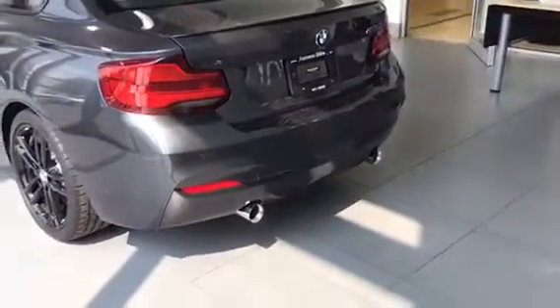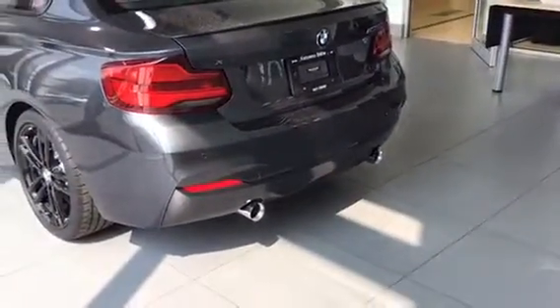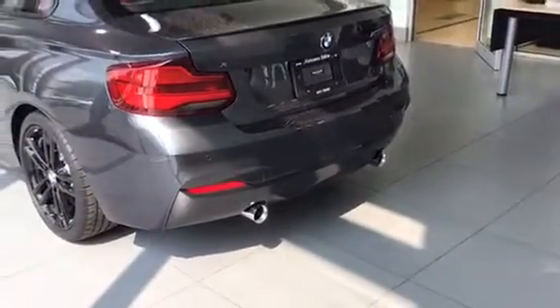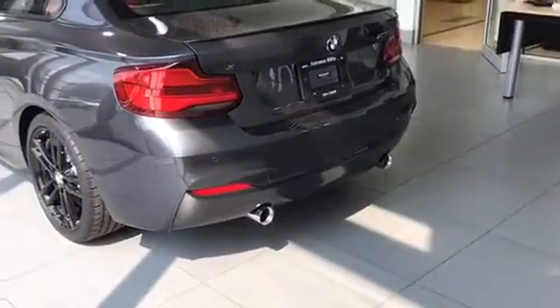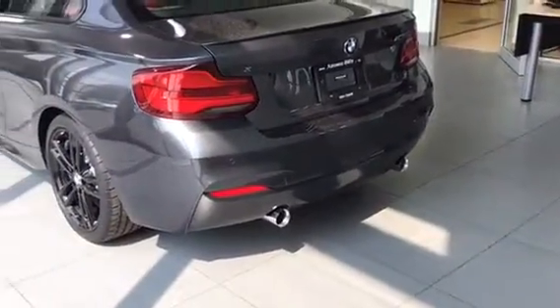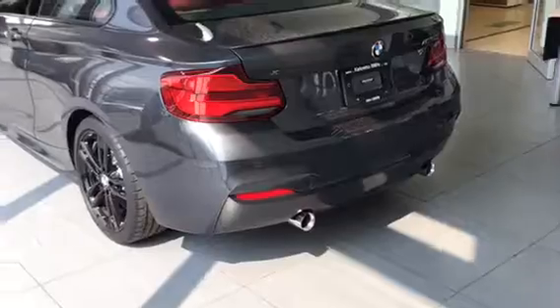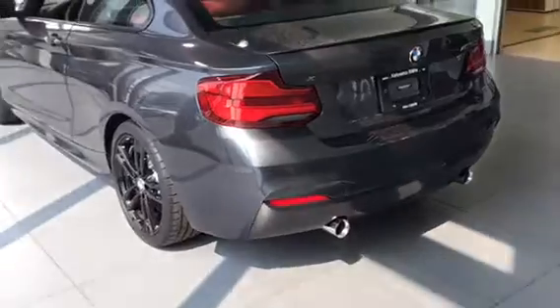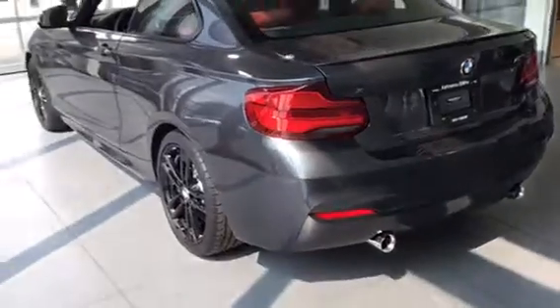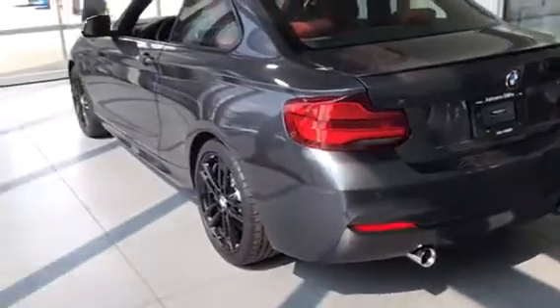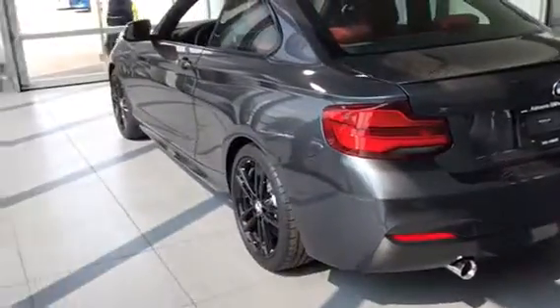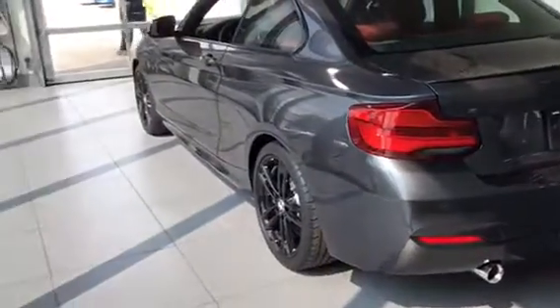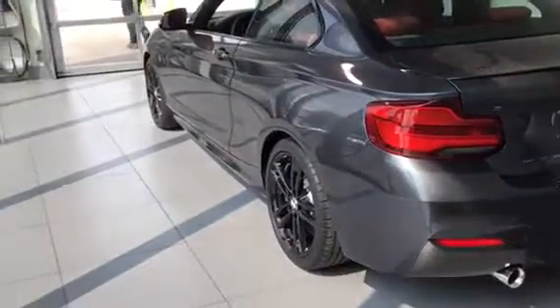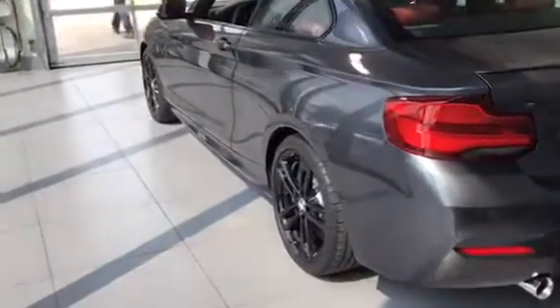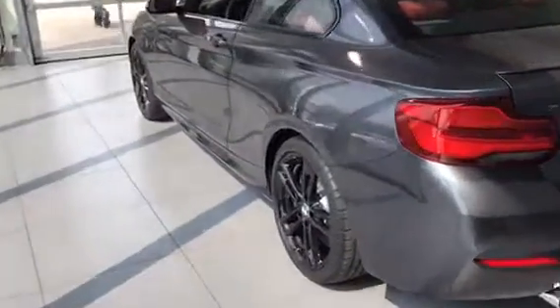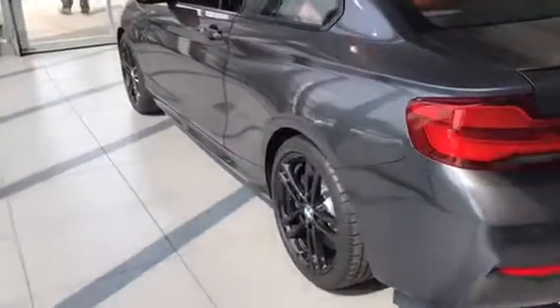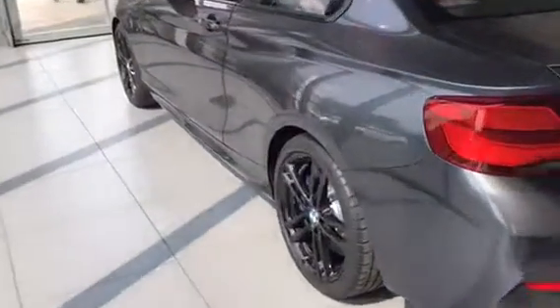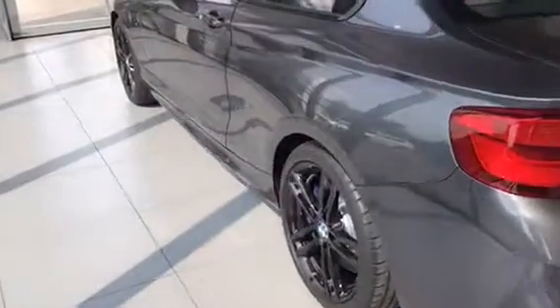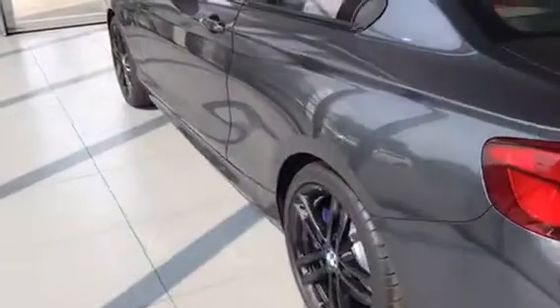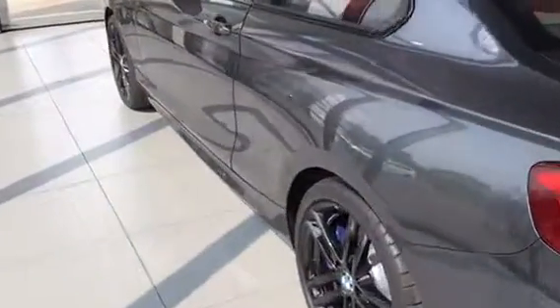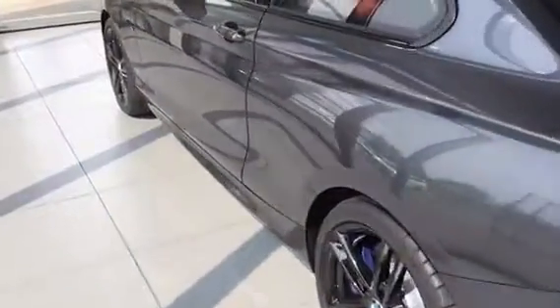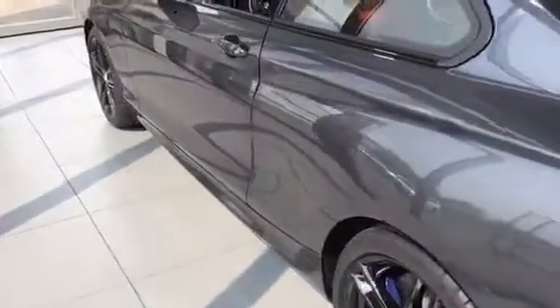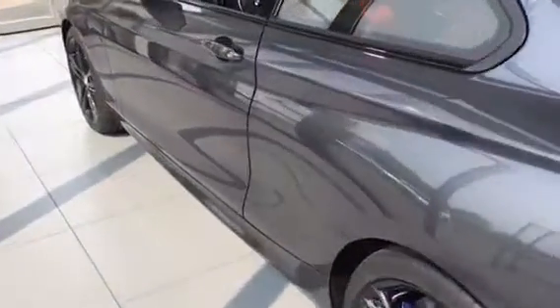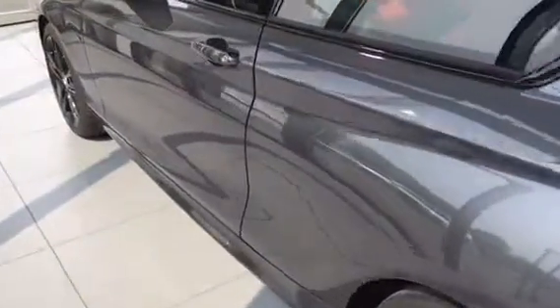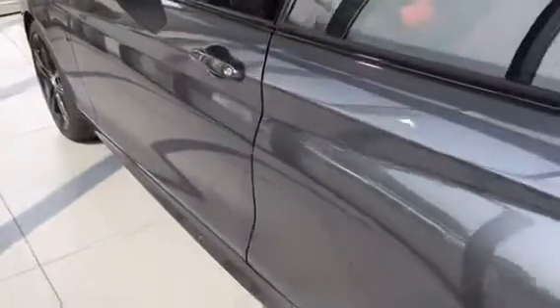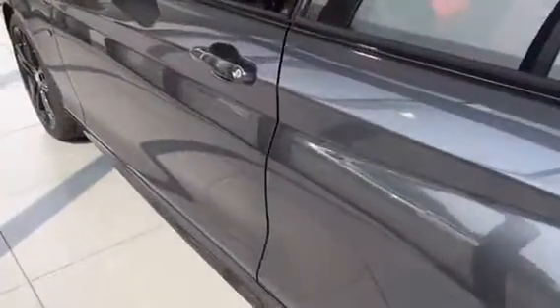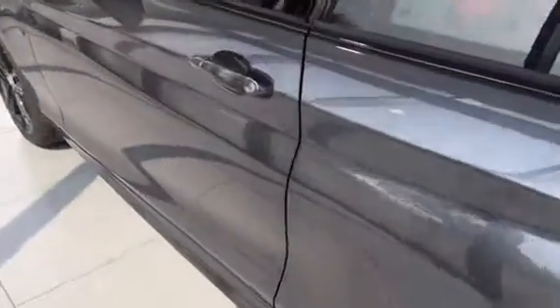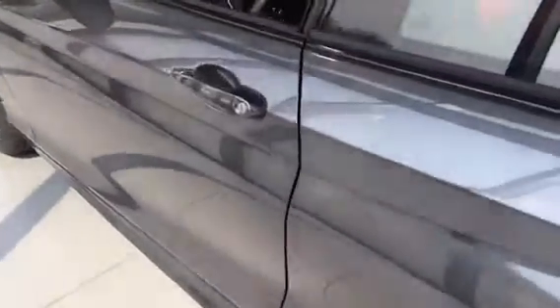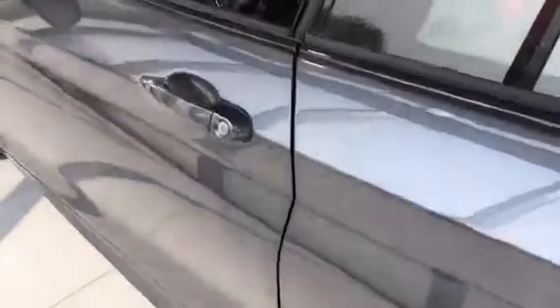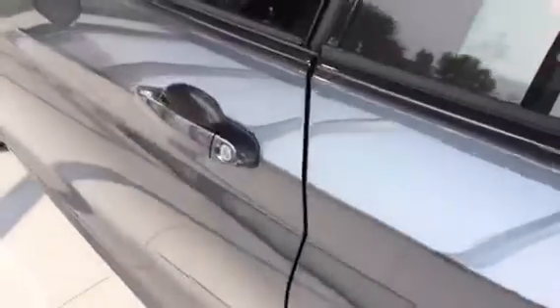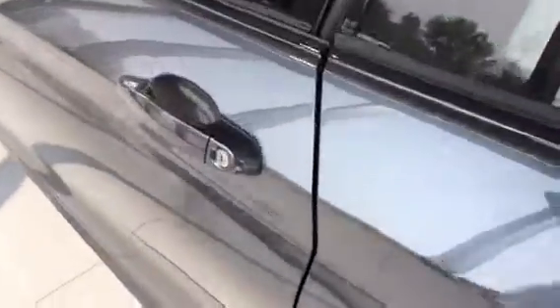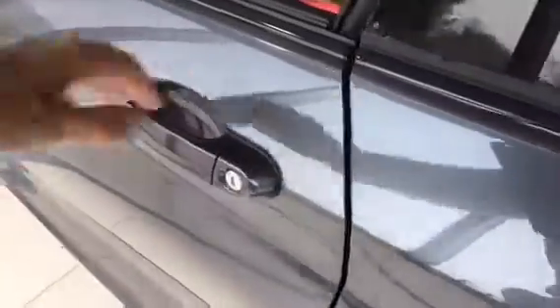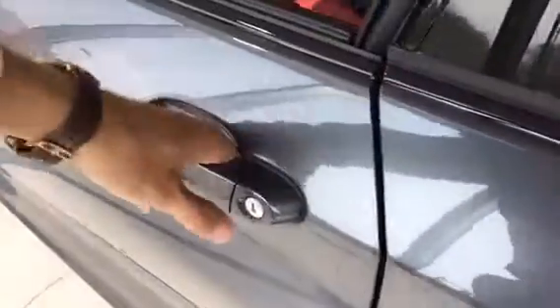It is an all year round vehicle because it is X-Drive, which is really cool. It also has comfort access as well as fold-in mirrors.